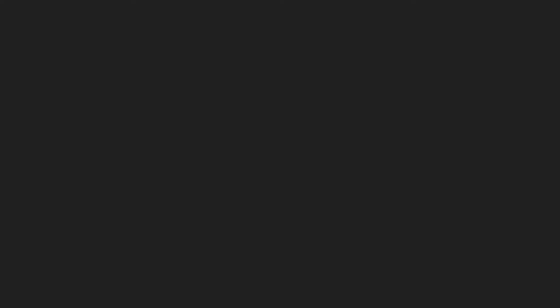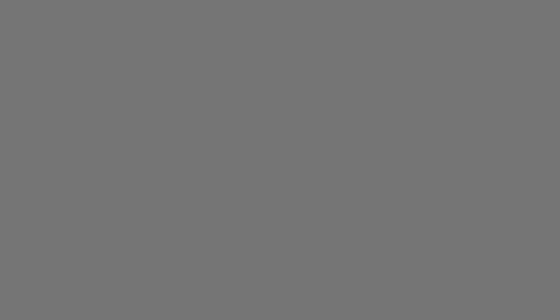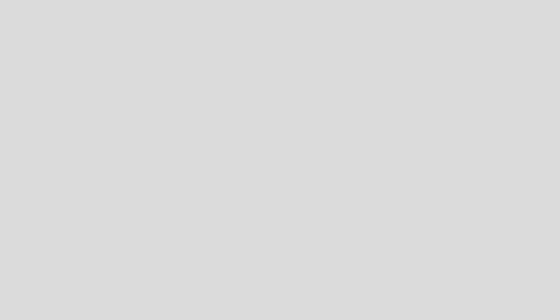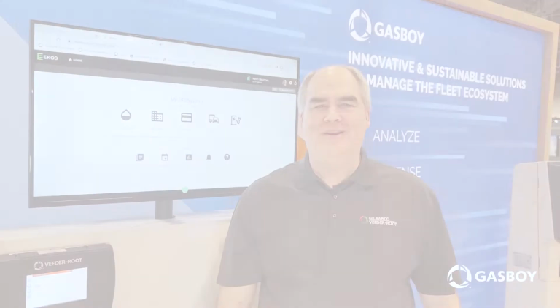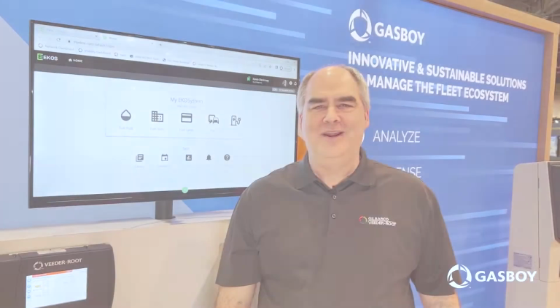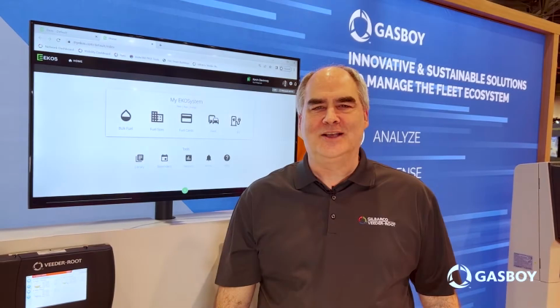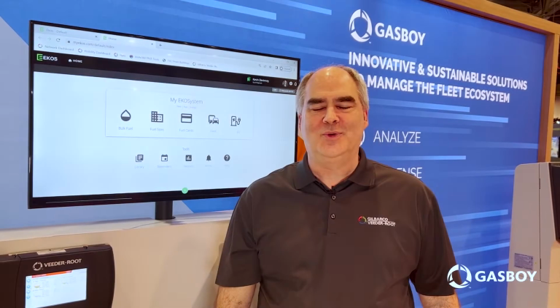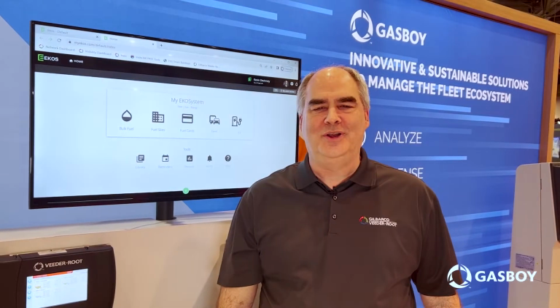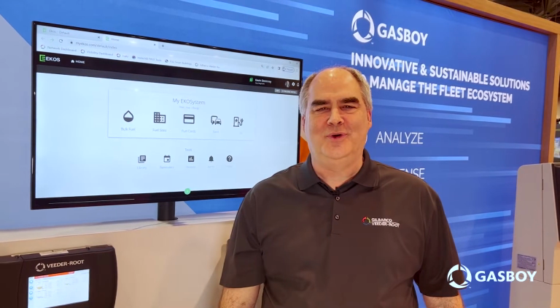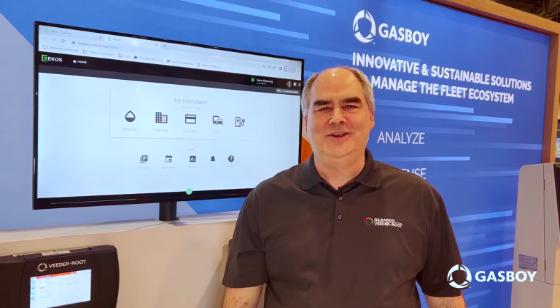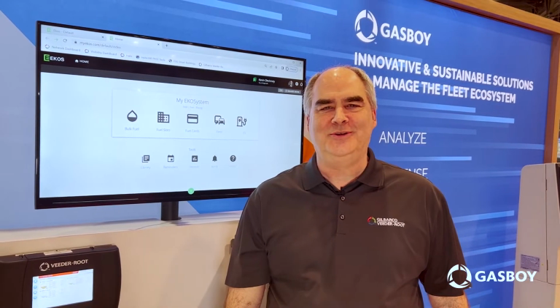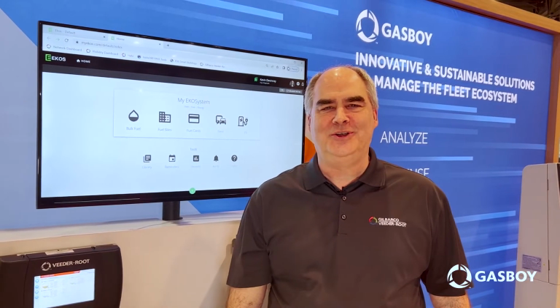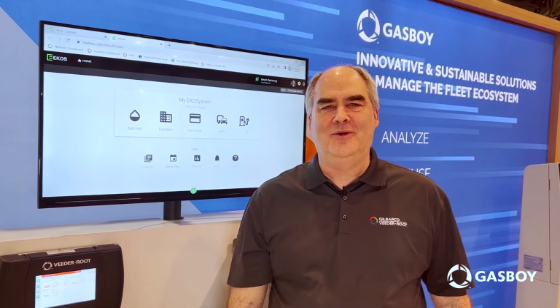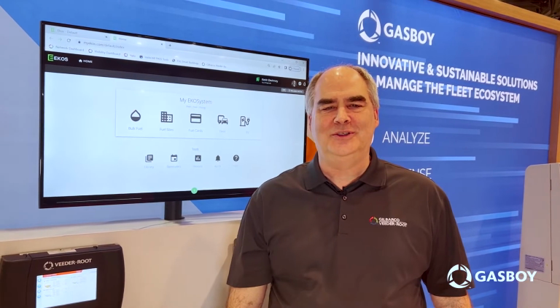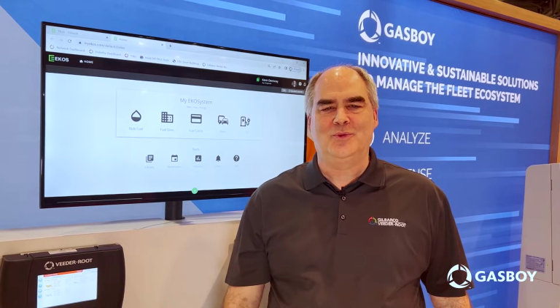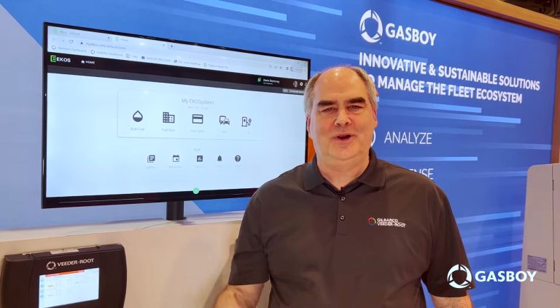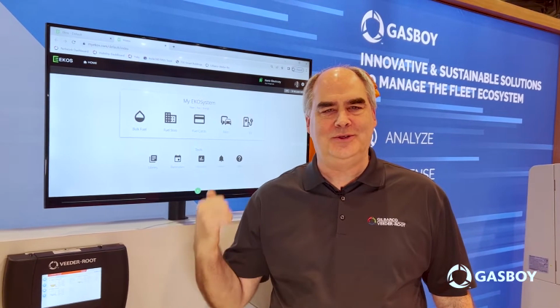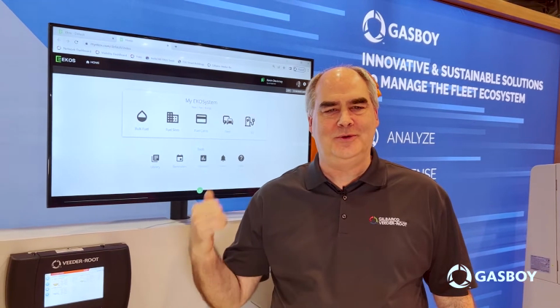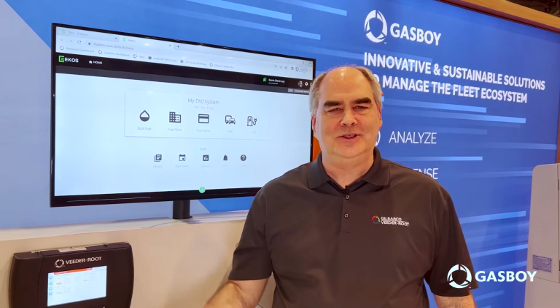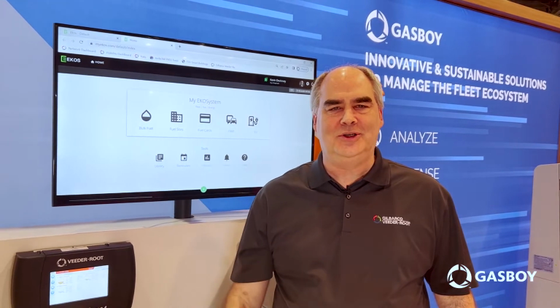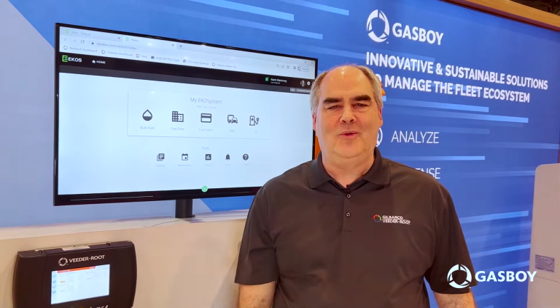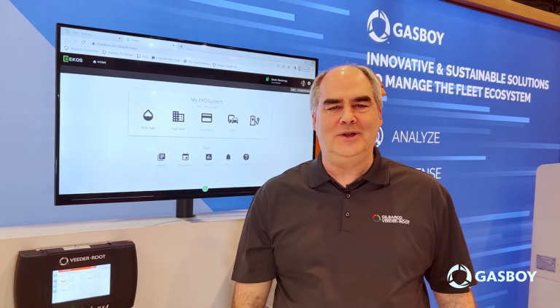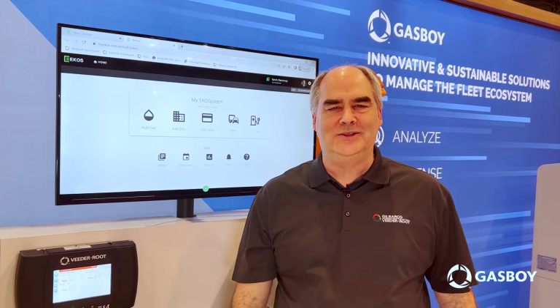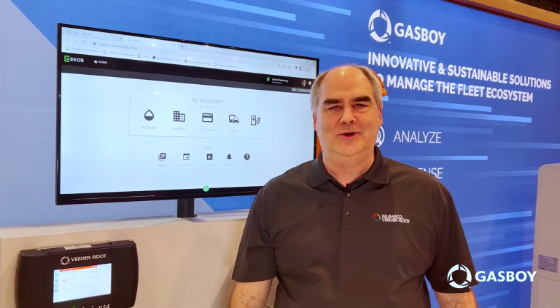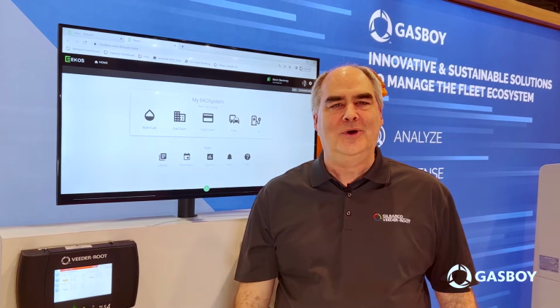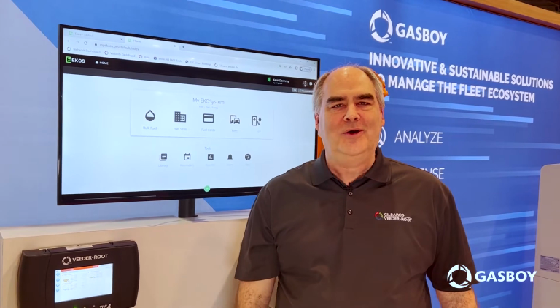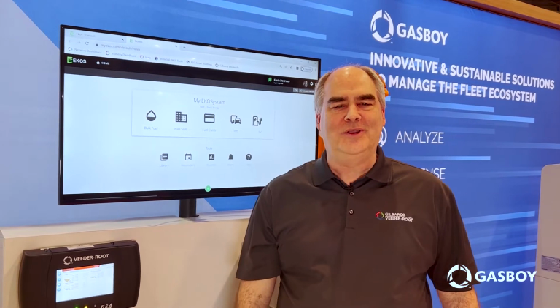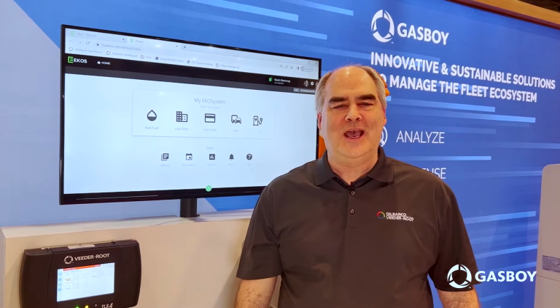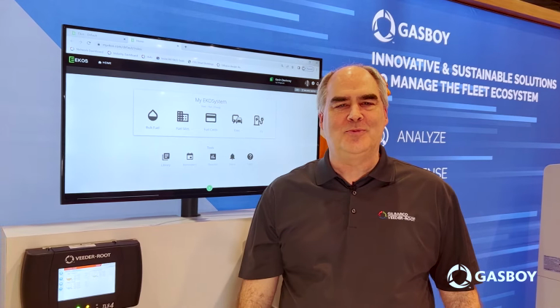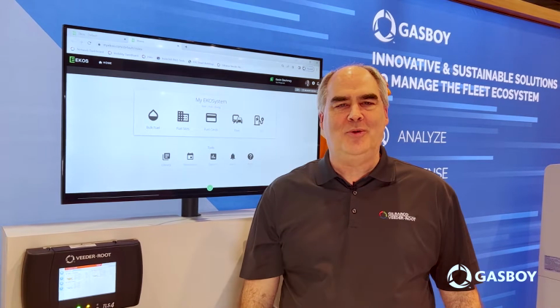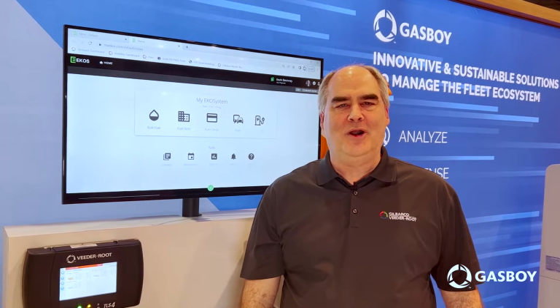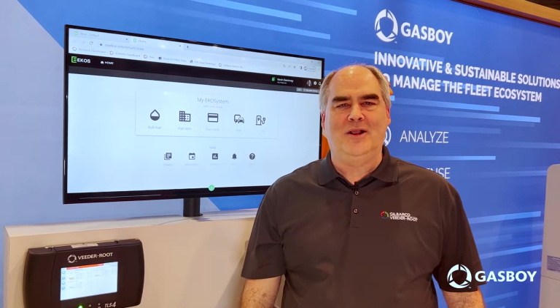We're here at the NAACS 2022 show and just wanted to let you know what is new with the Gas Boy product line.